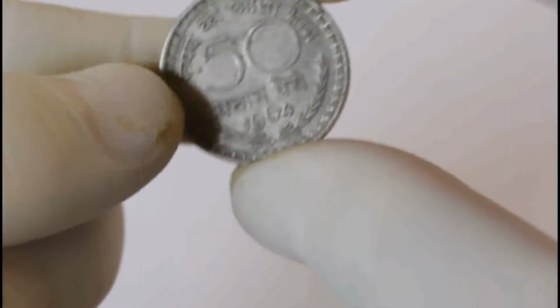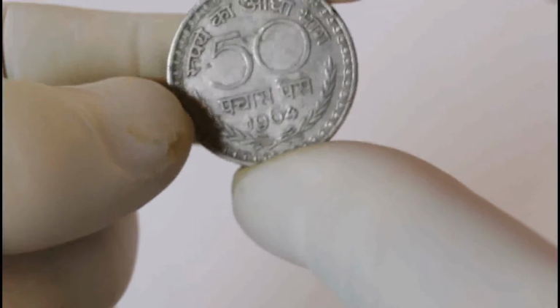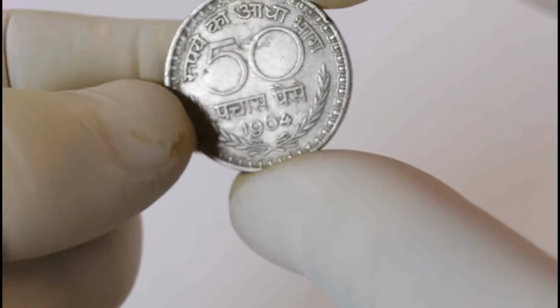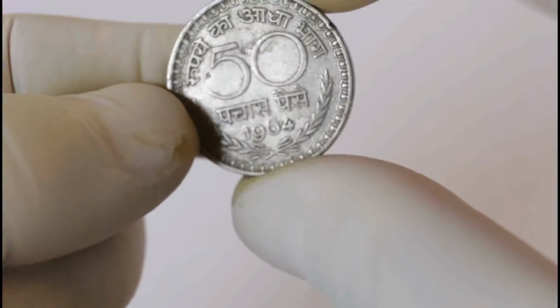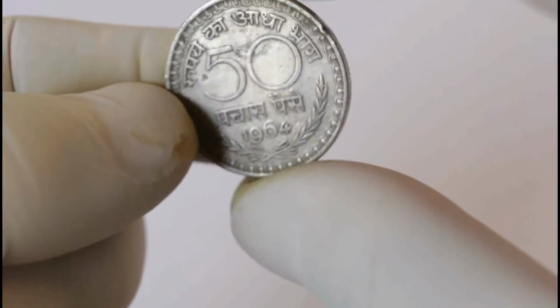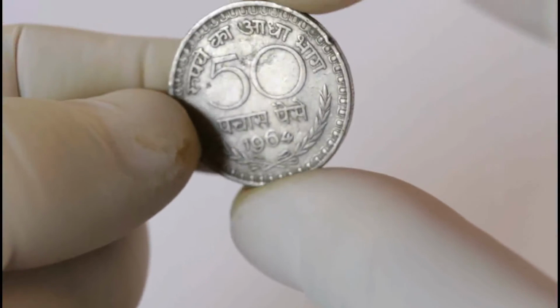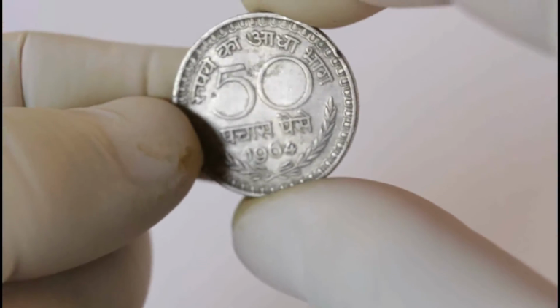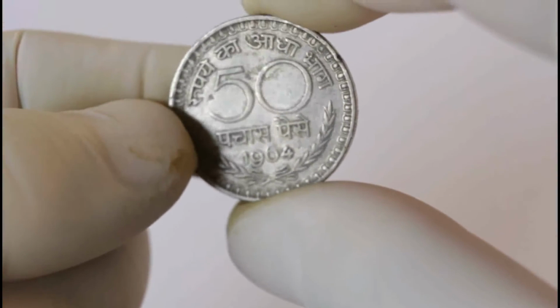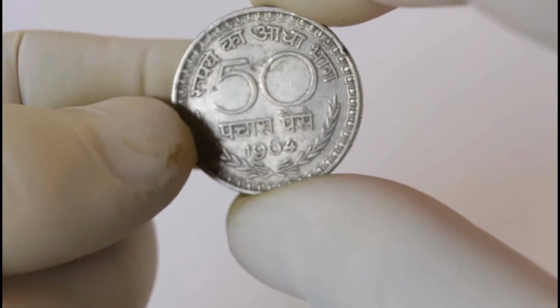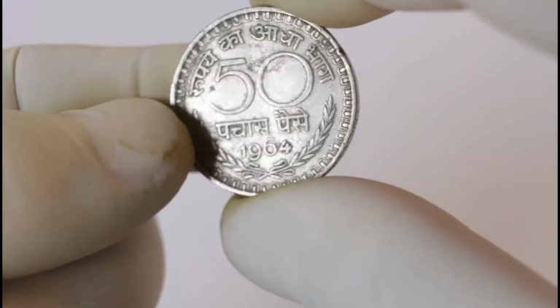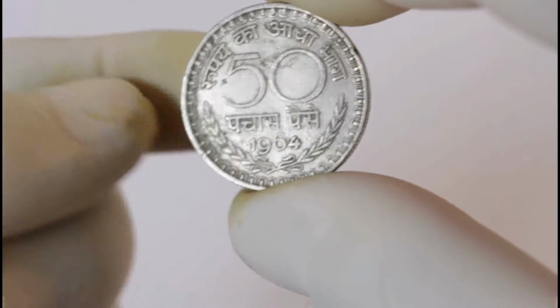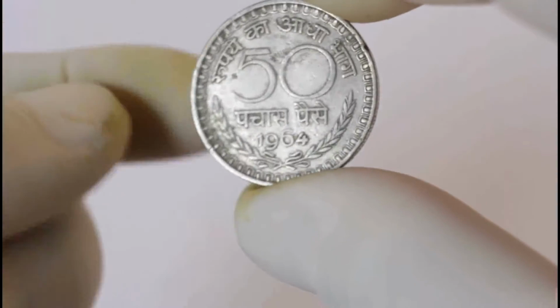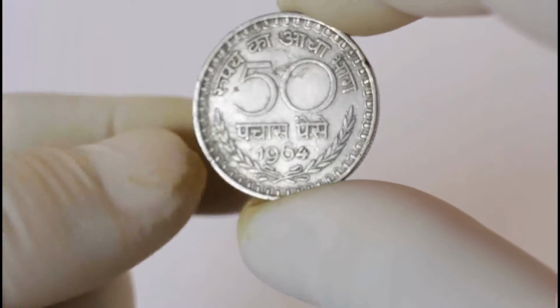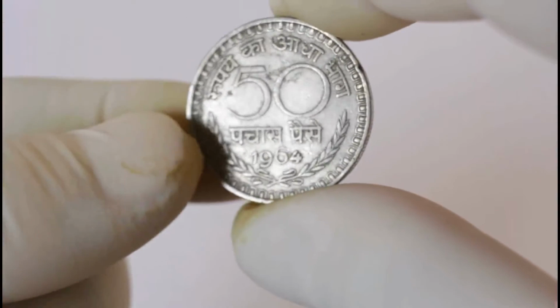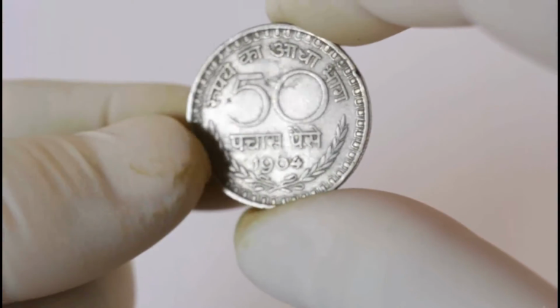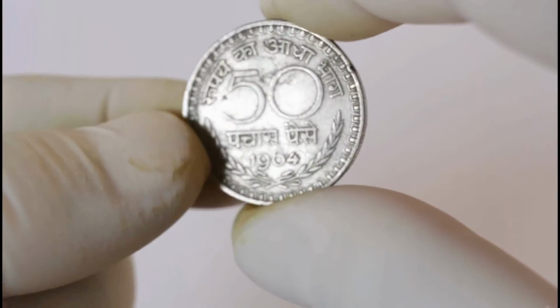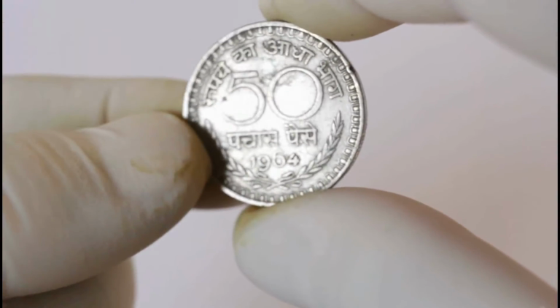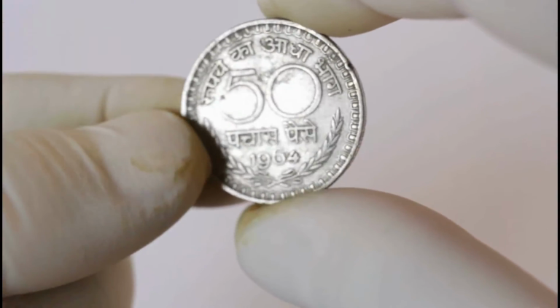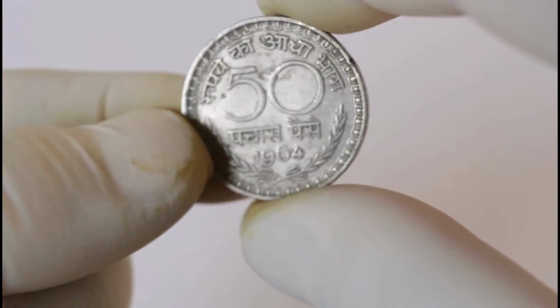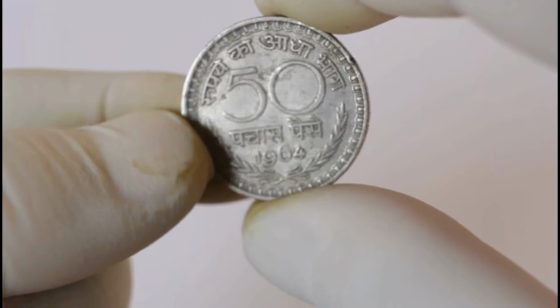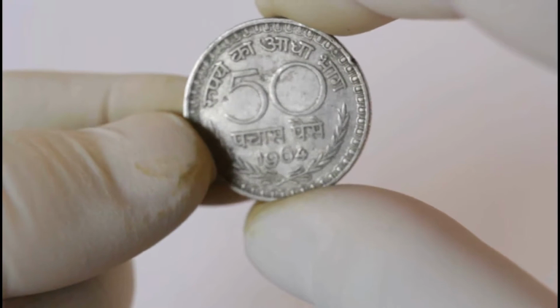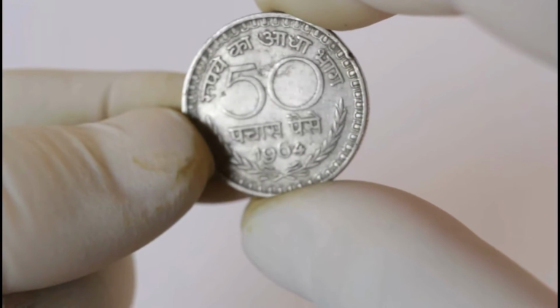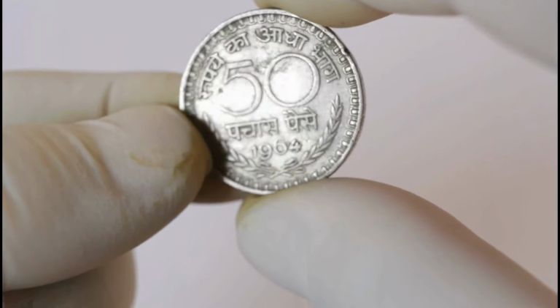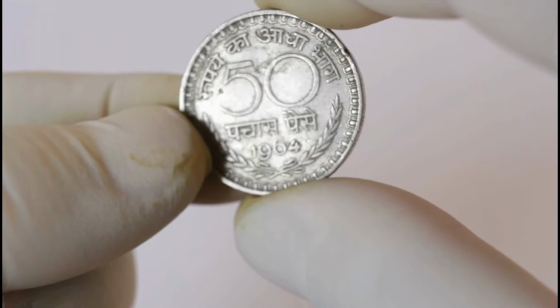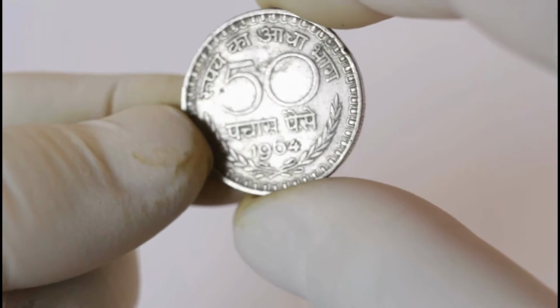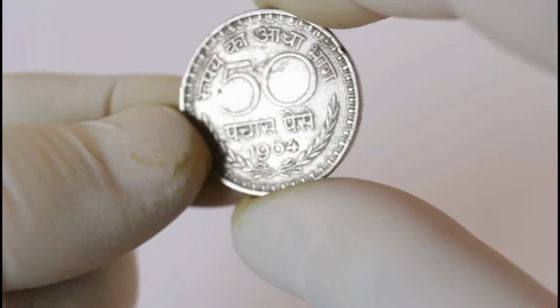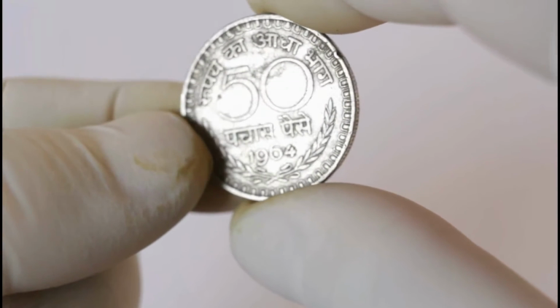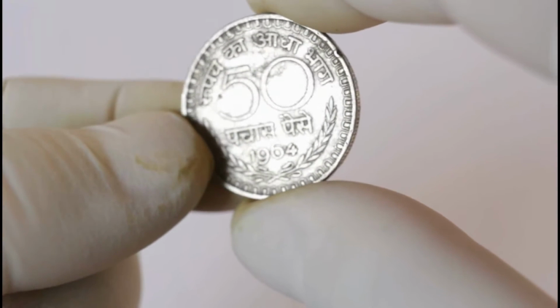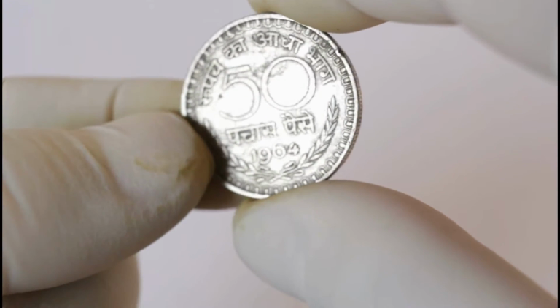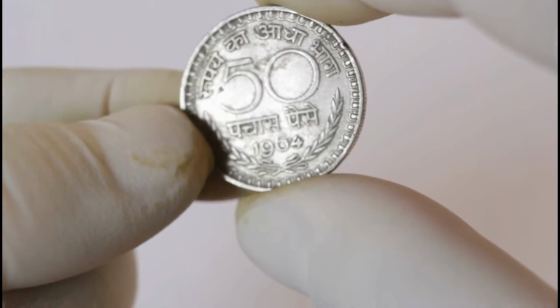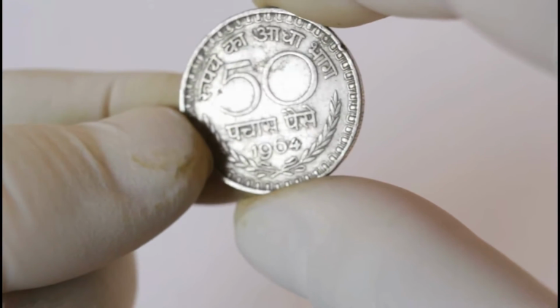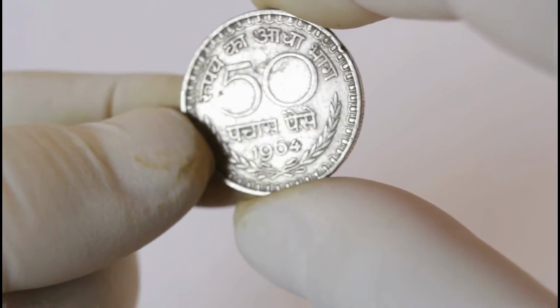This is King George the Fifth here. 1947 — this is the year when India got independence. And here we go, this is 50 paise, 1964.